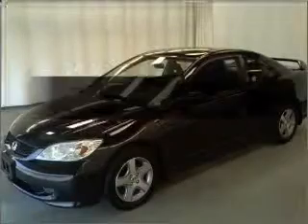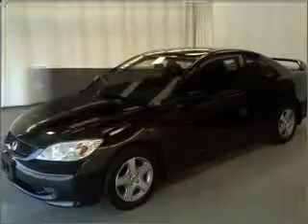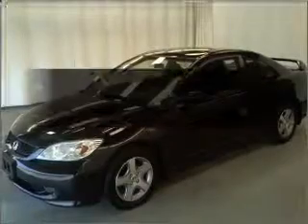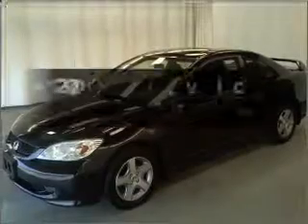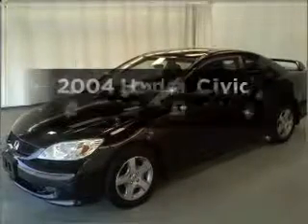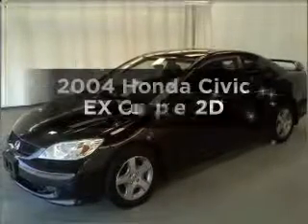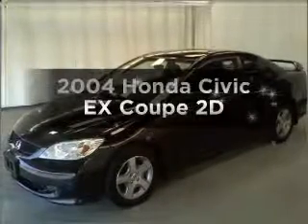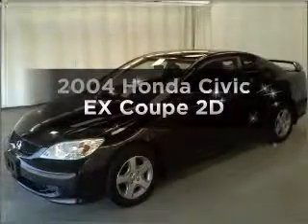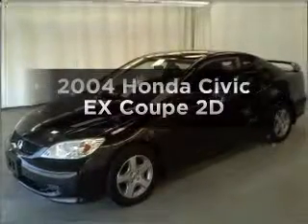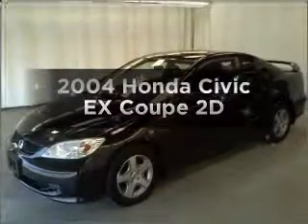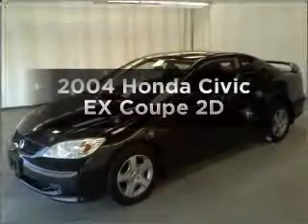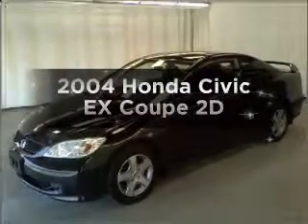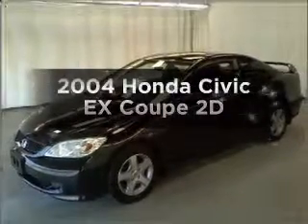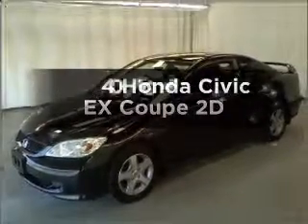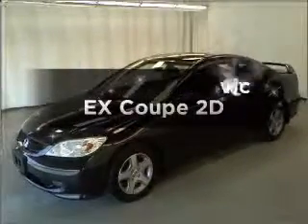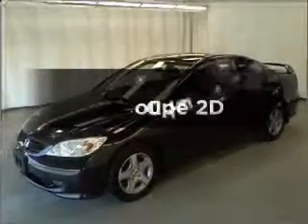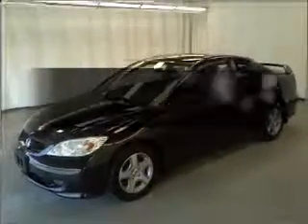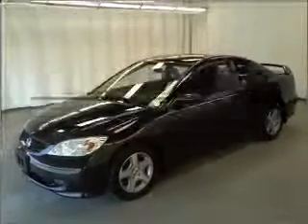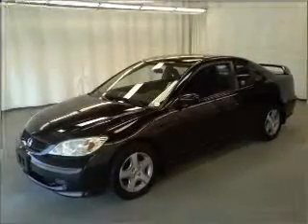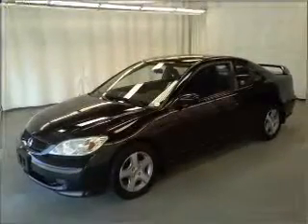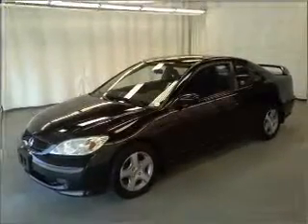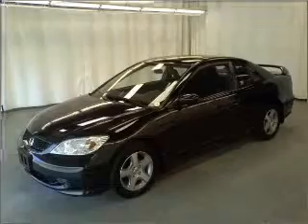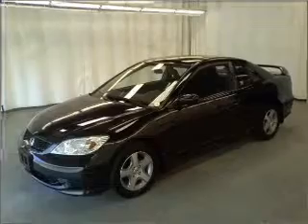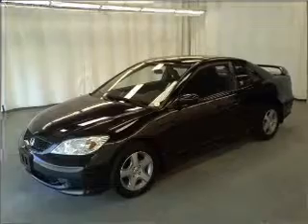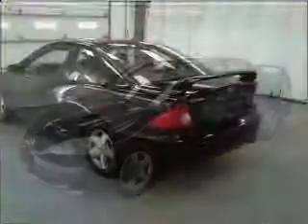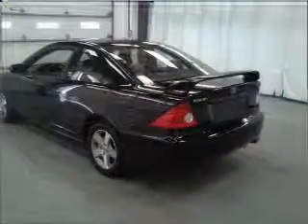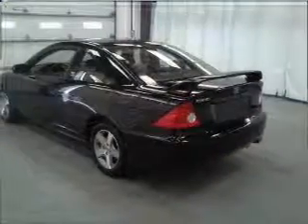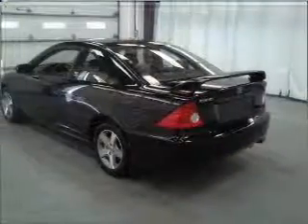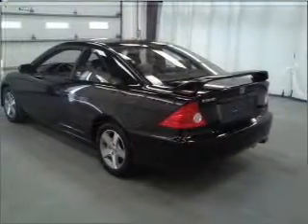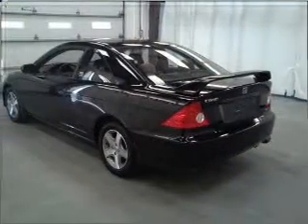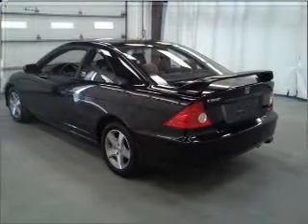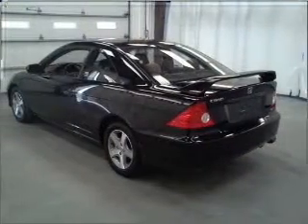Get noticed in this 2004 Honda Civic. If you're looking for an automobile with great attributes, look no further.